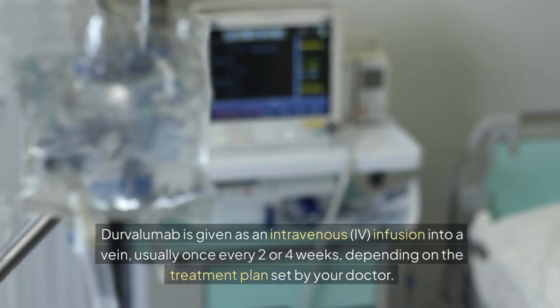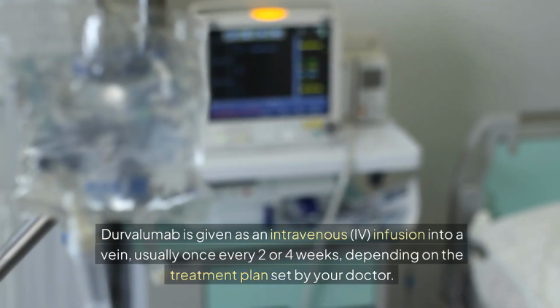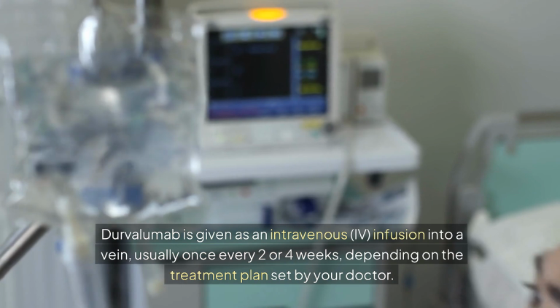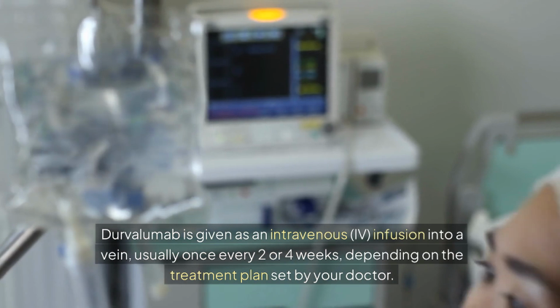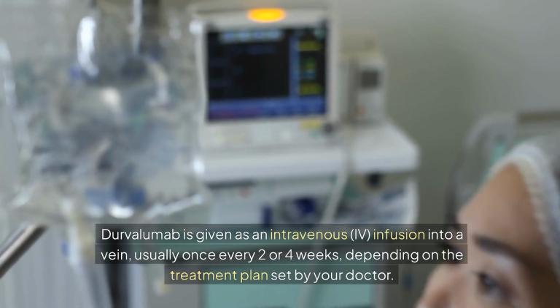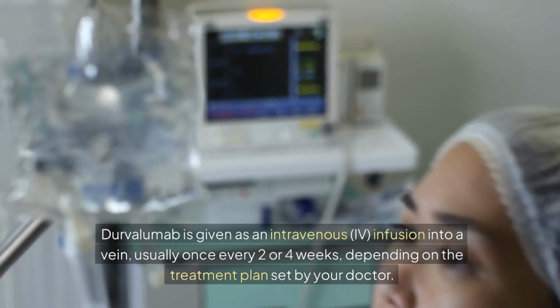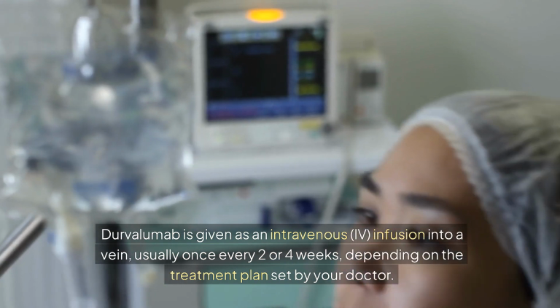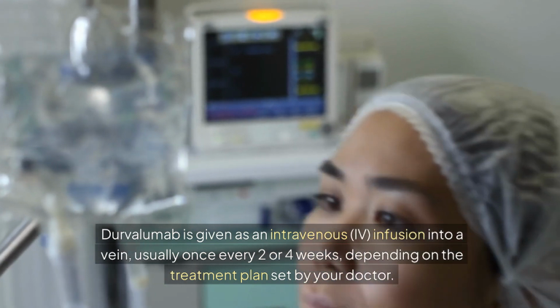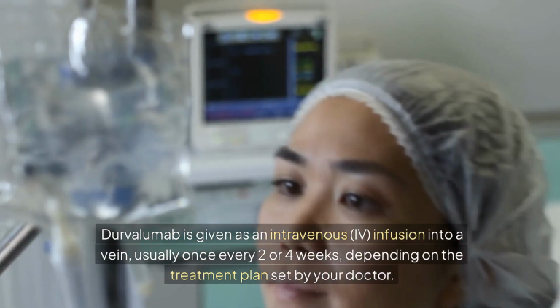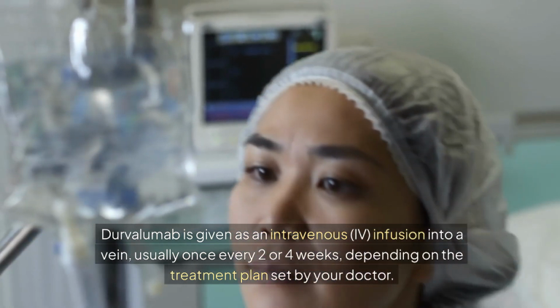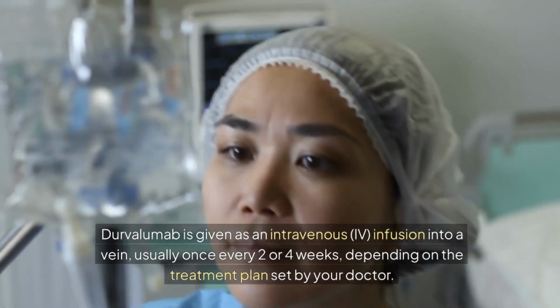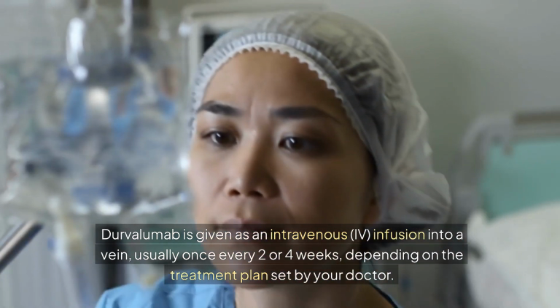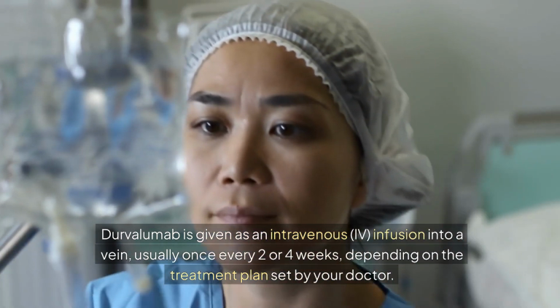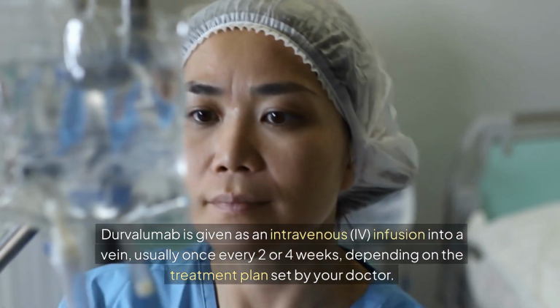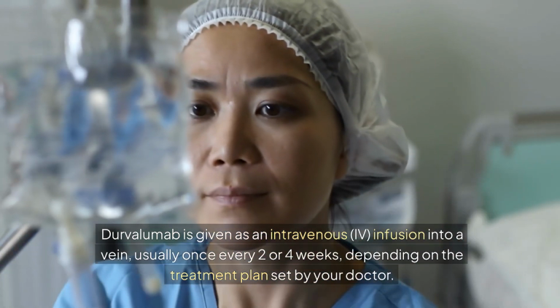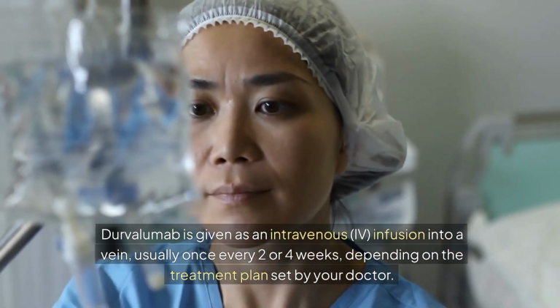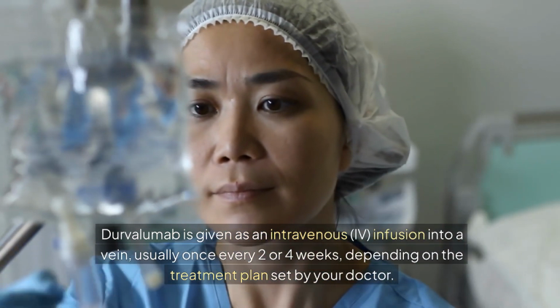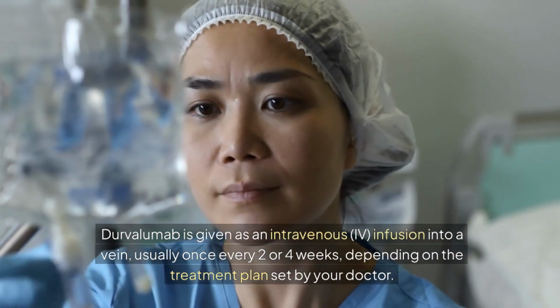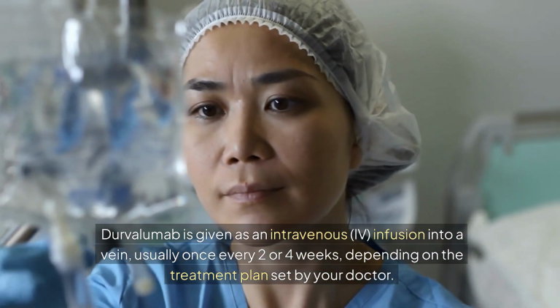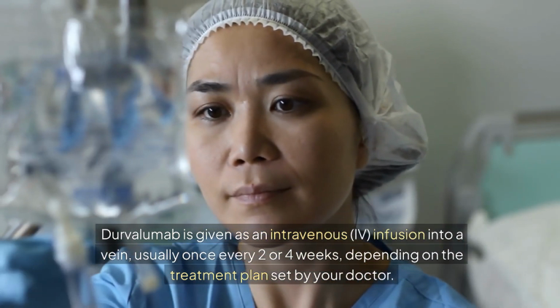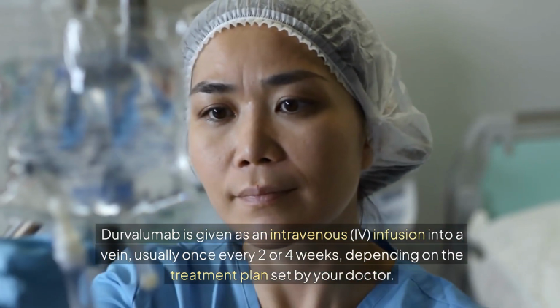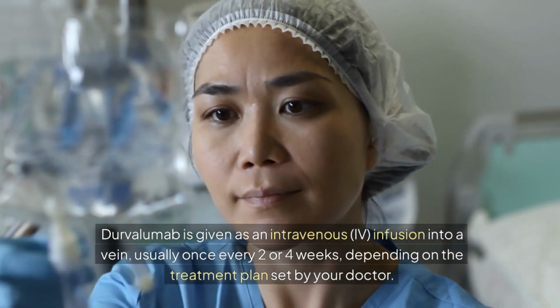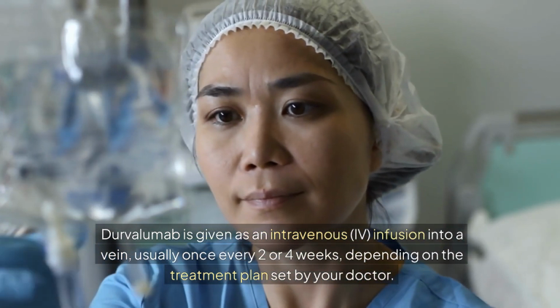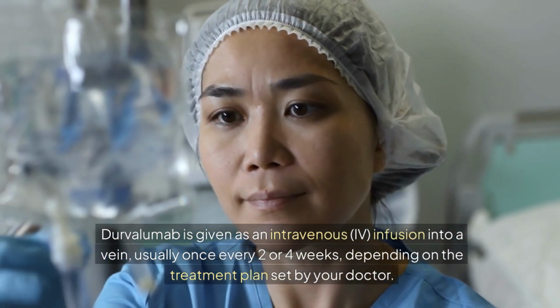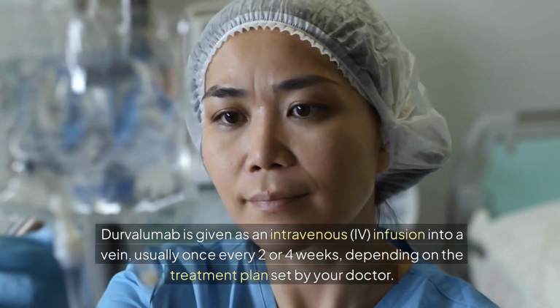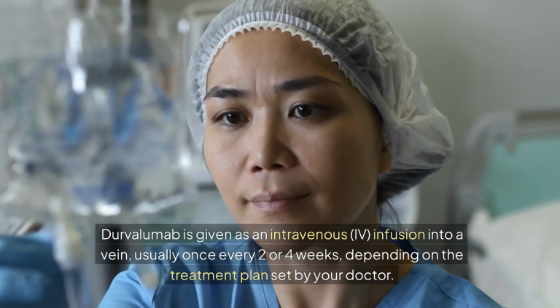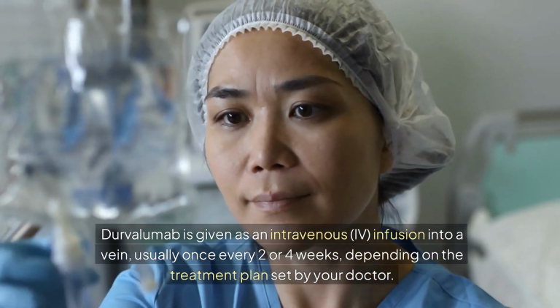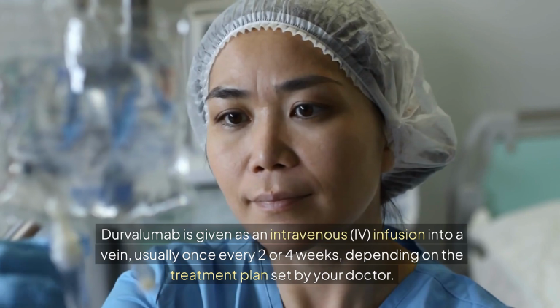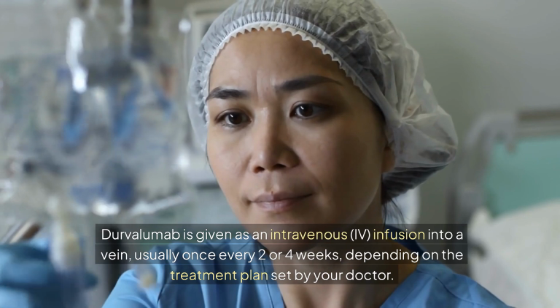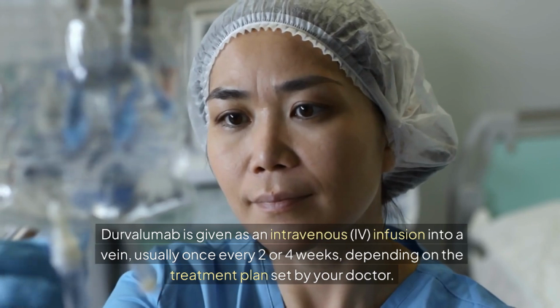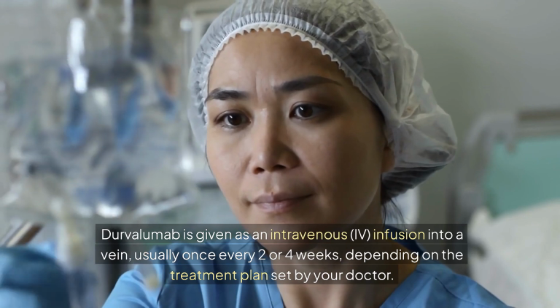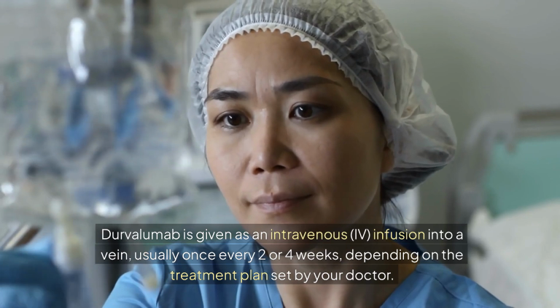Durvalumab is given as an intravenous, IV, infusion into a vein, usually once every two or four weeks, depending on the treatment plan set by your doctor.